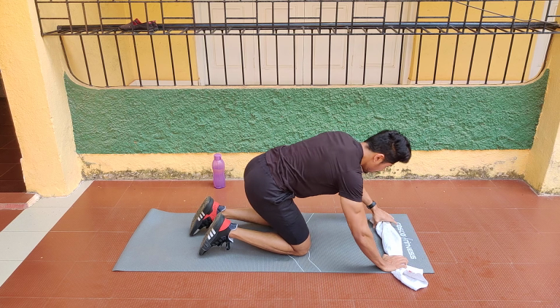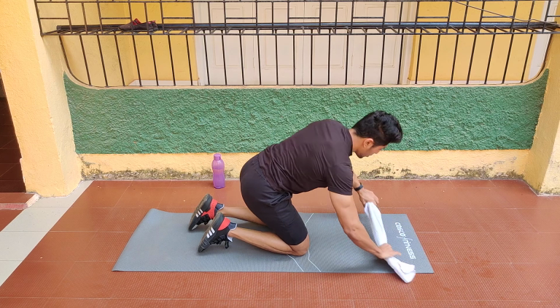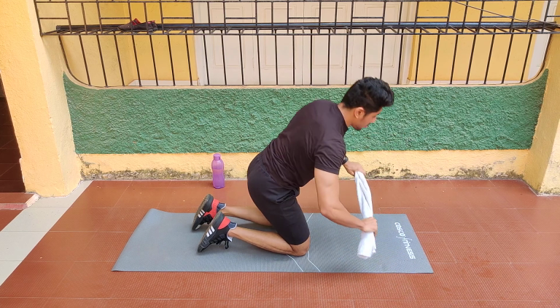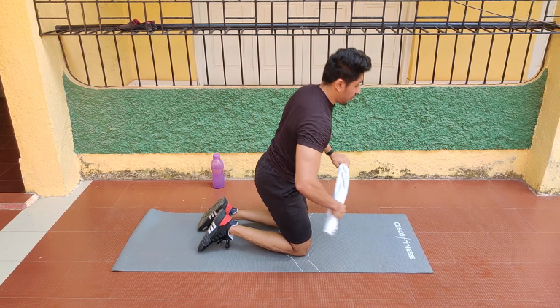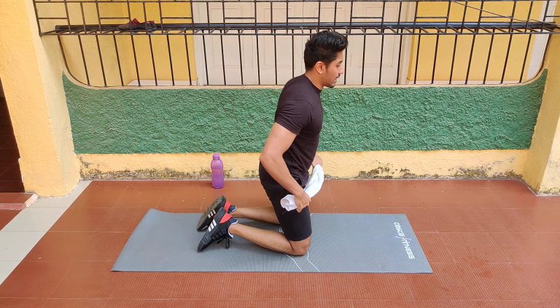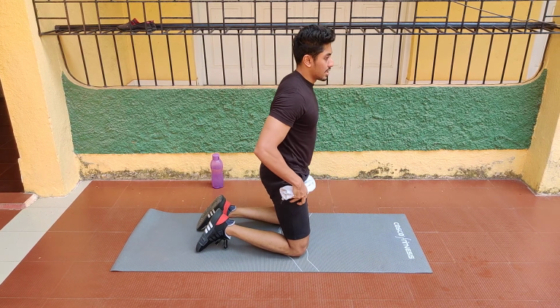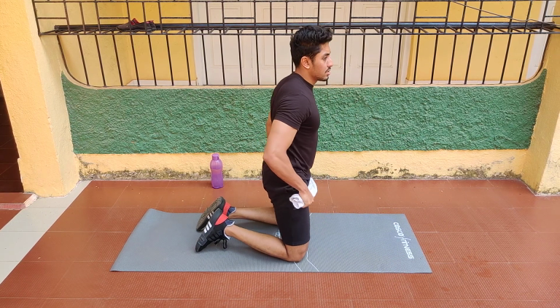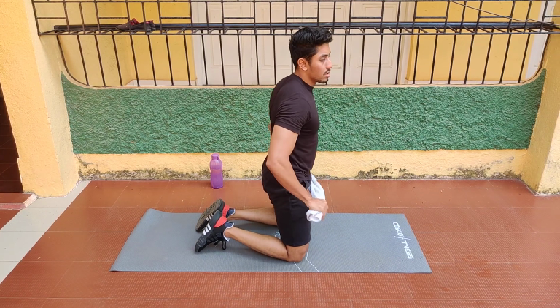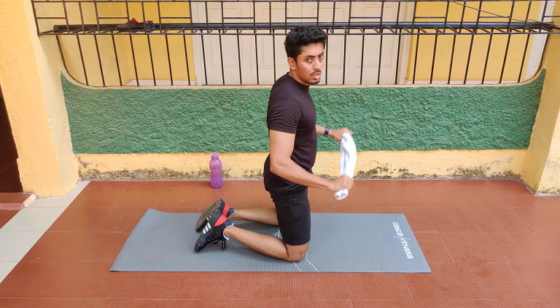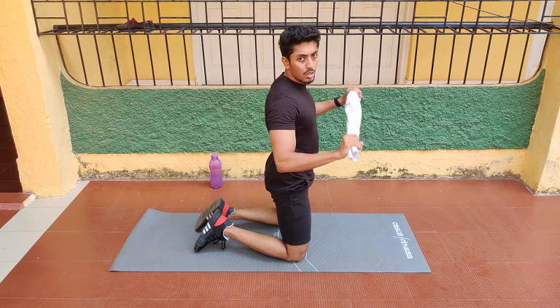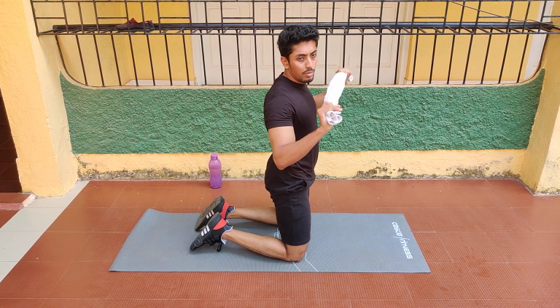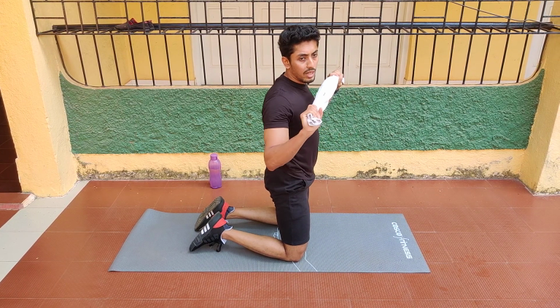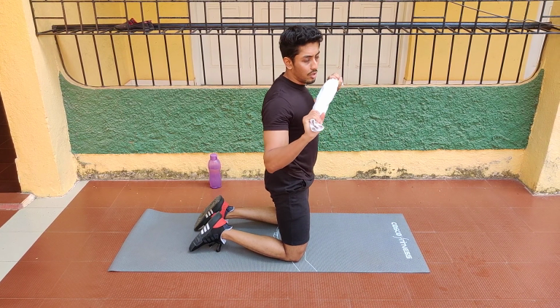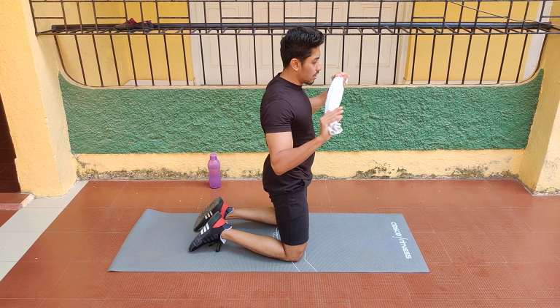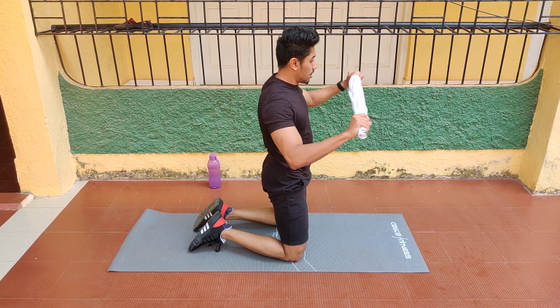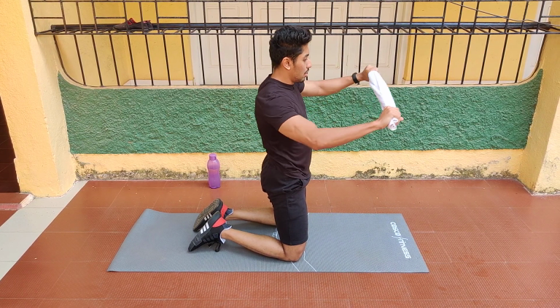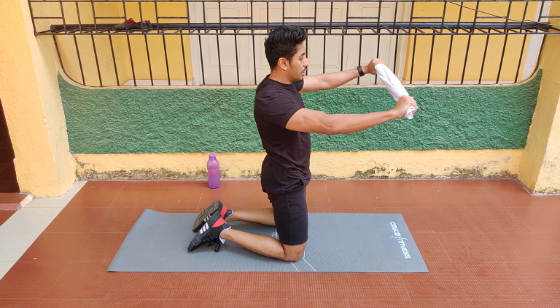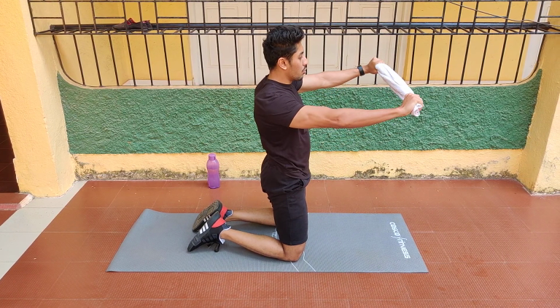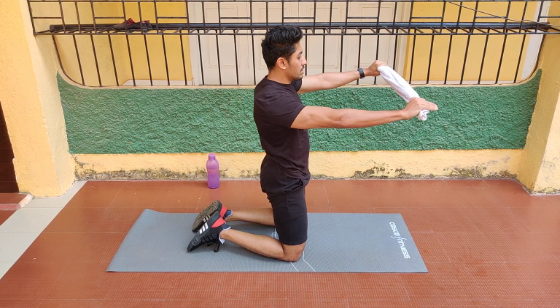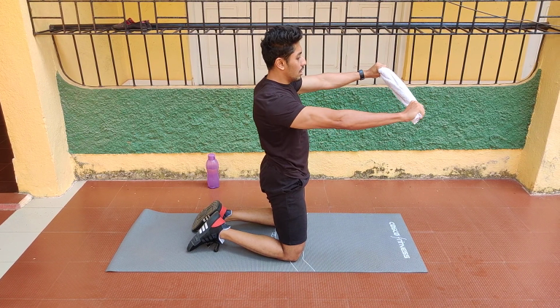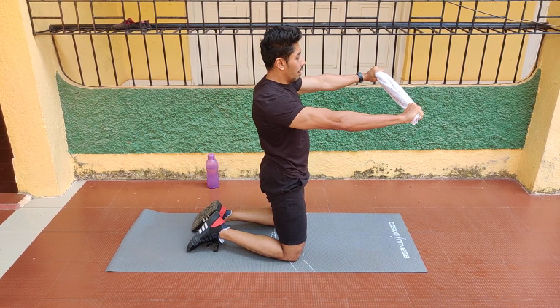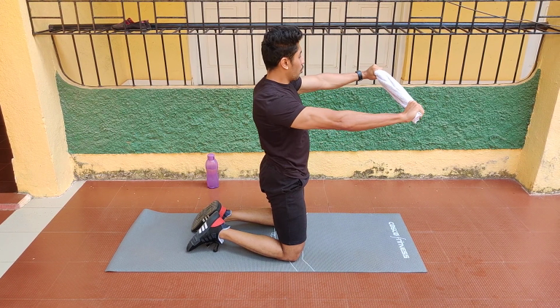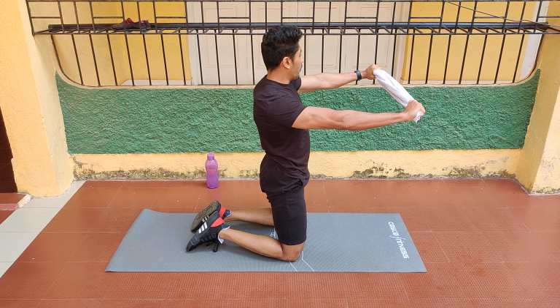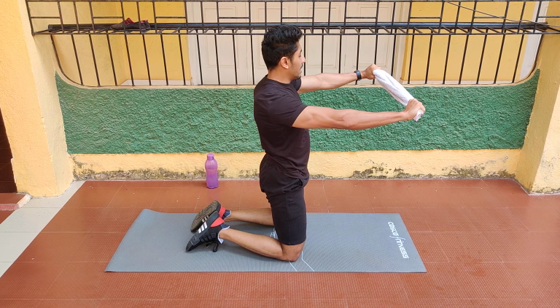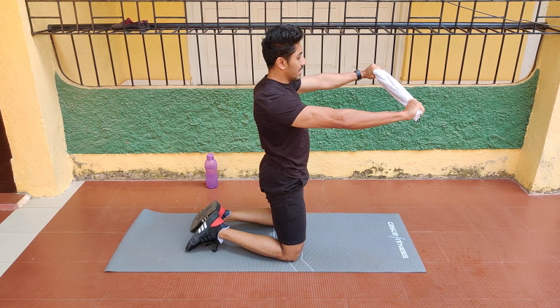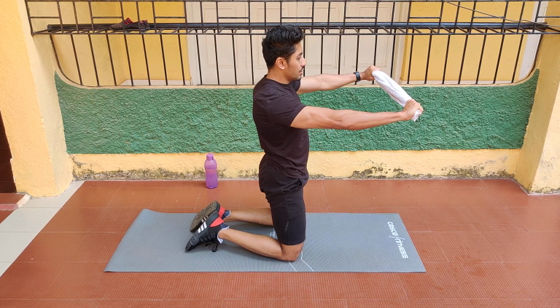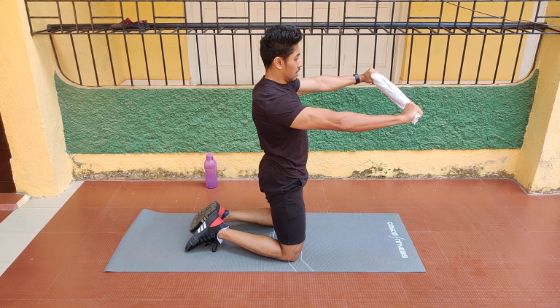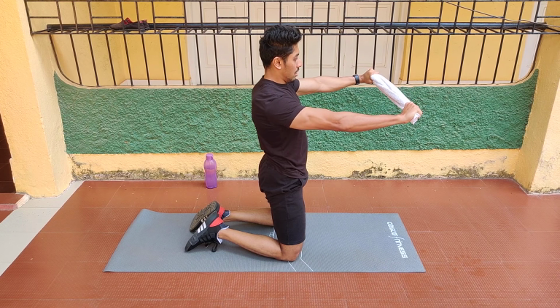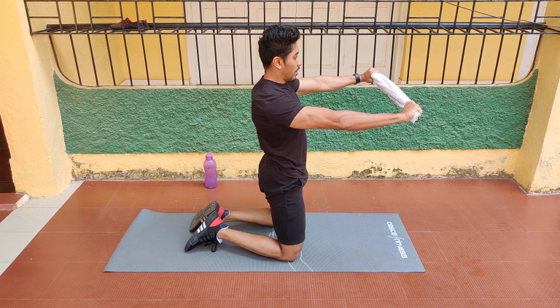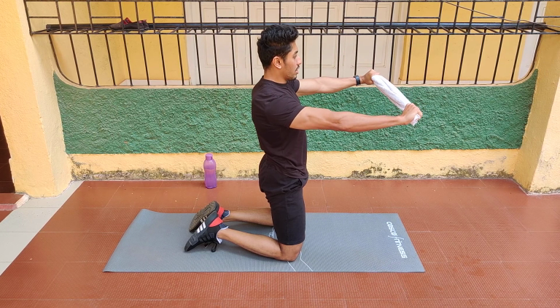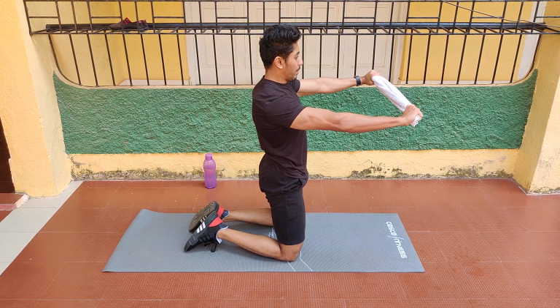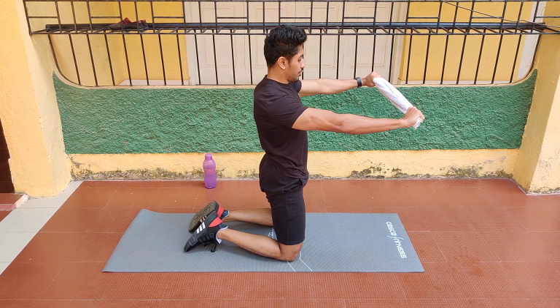So the following exercise requires a towel. What I need to do is pull the towel by its ends and hold it in that position.